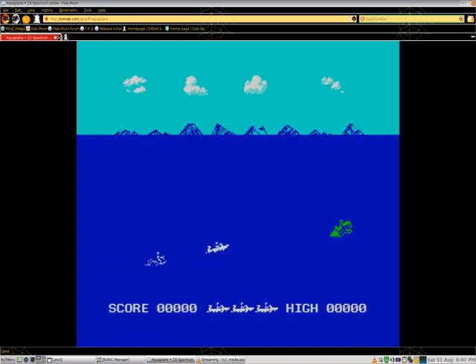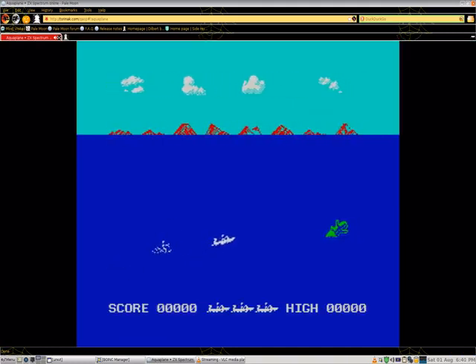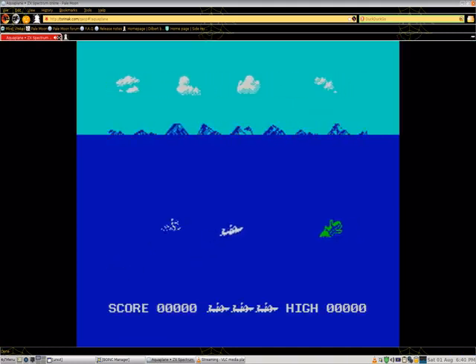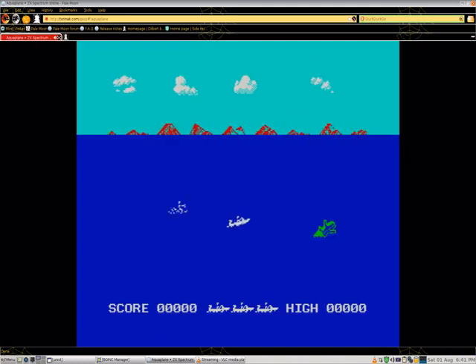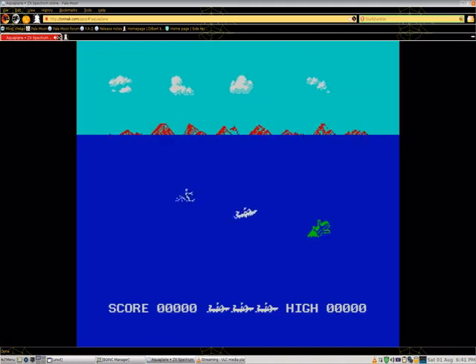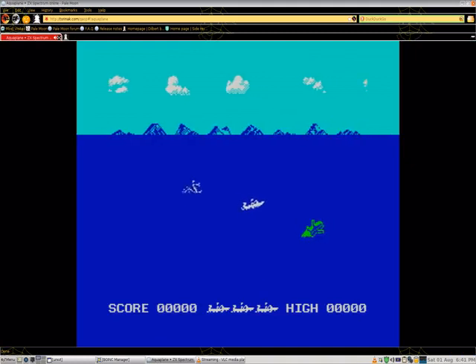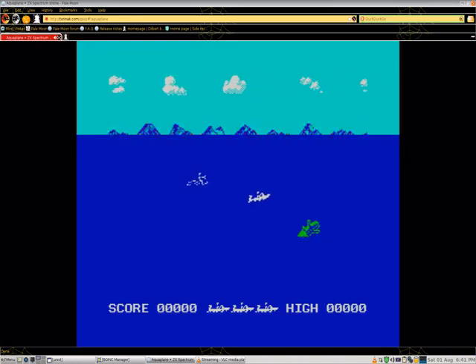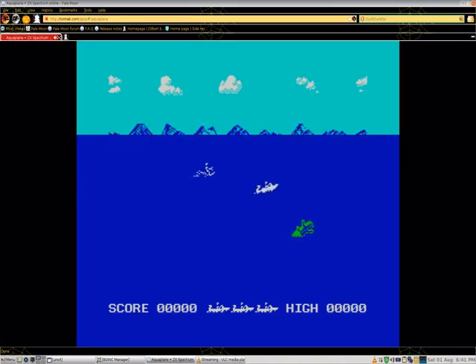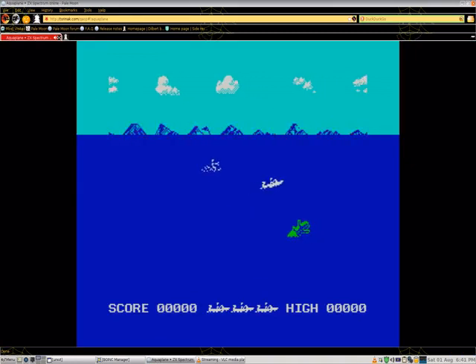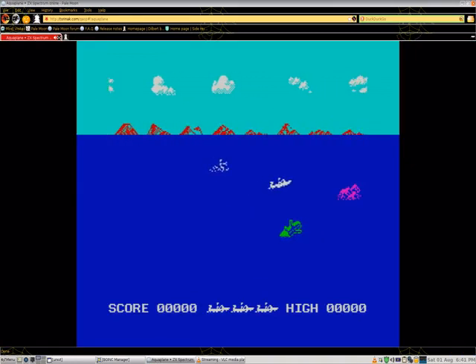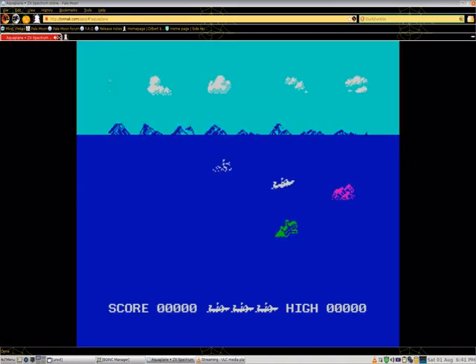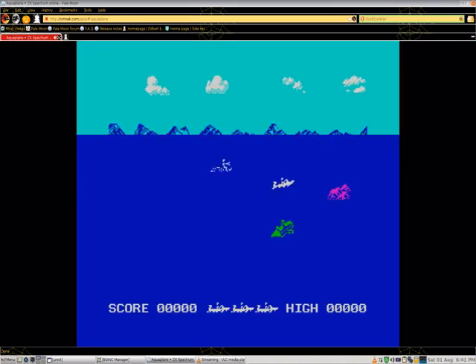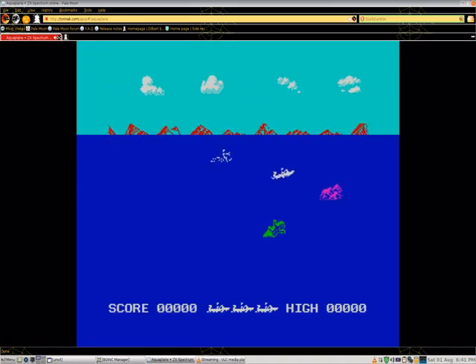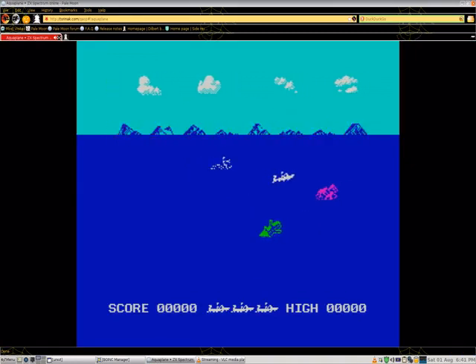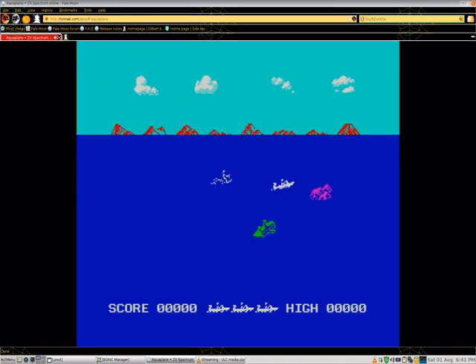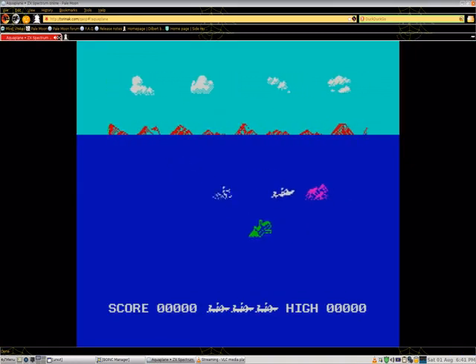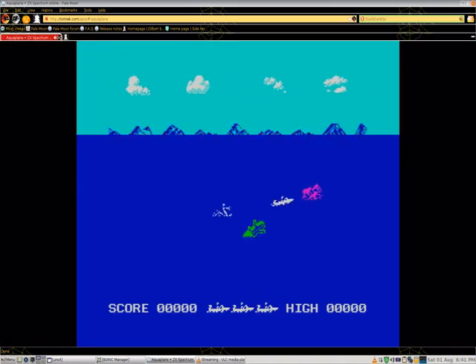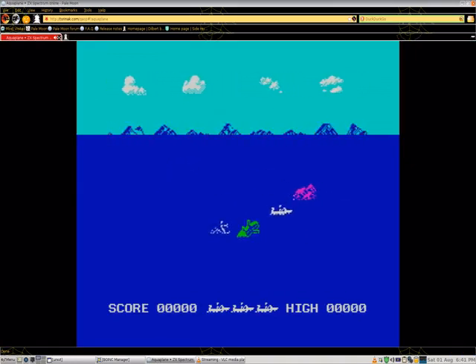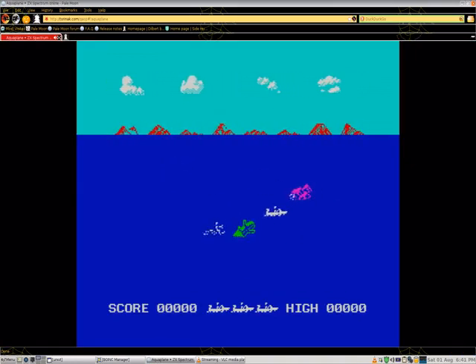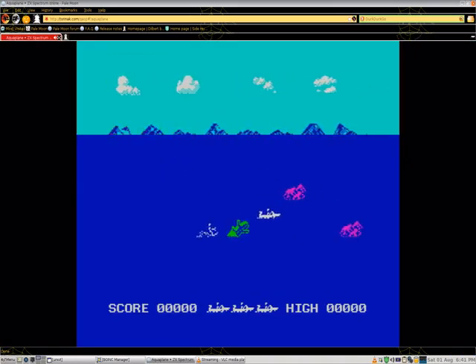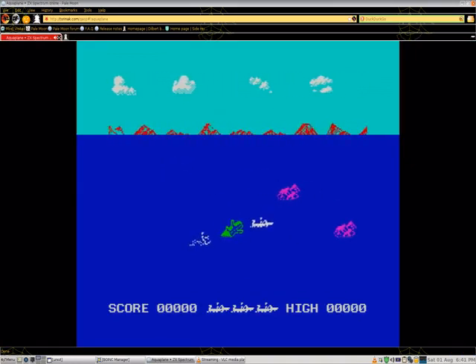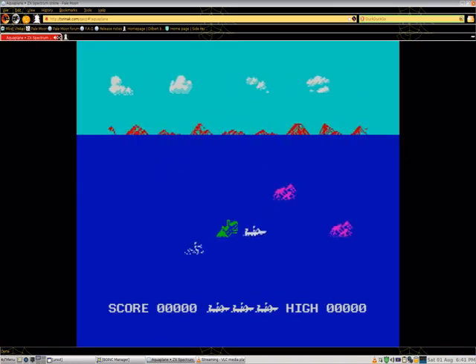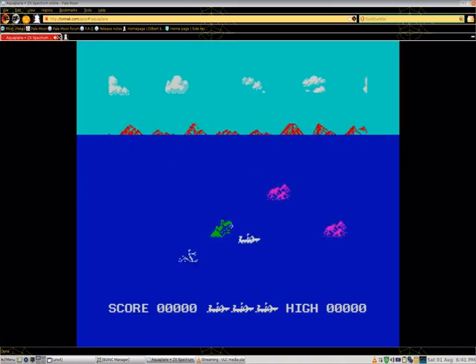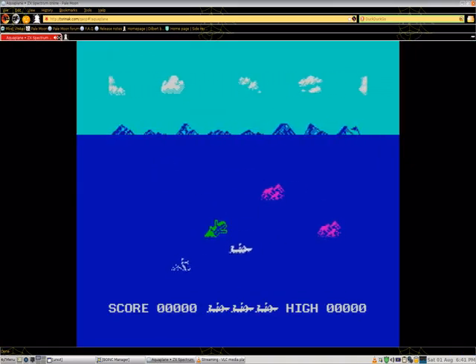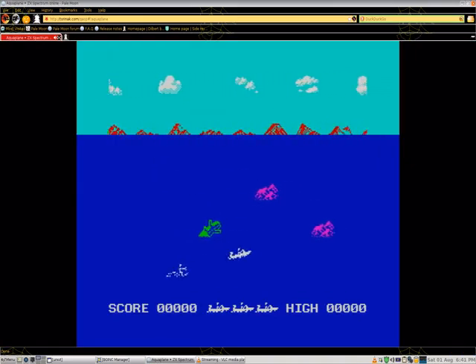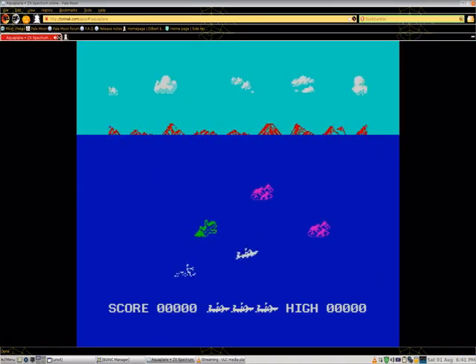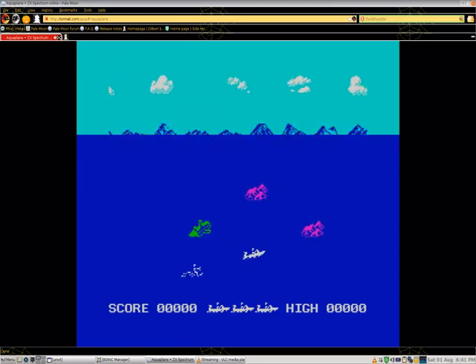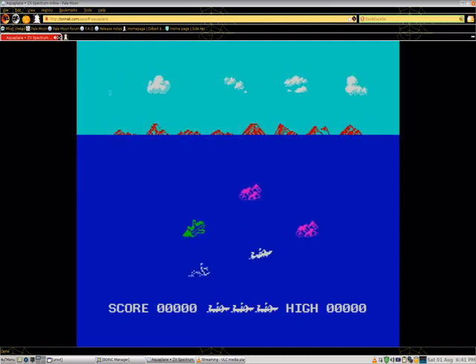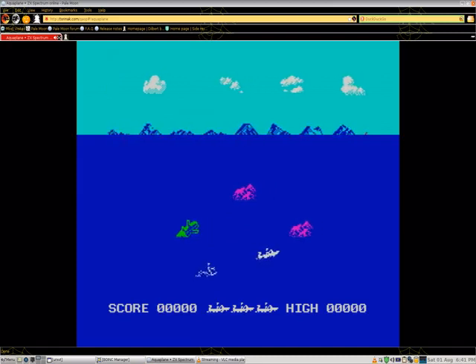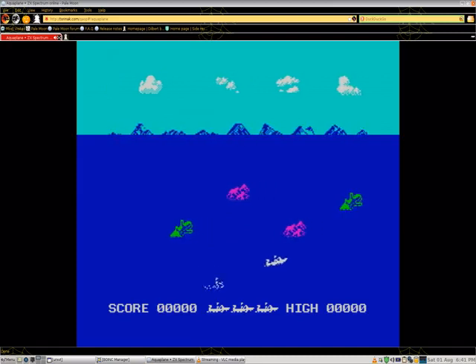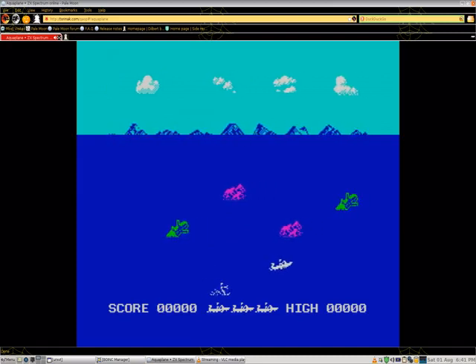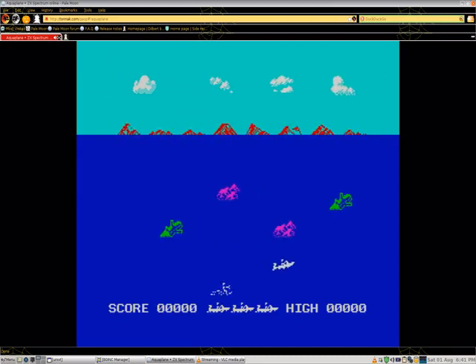I have played it before on the show. I like the controls: 6 key goes down, 7 key goes up, and 0 key is thrust.